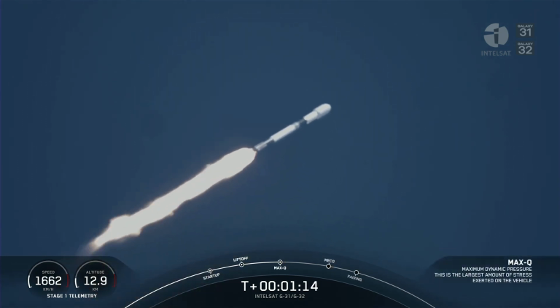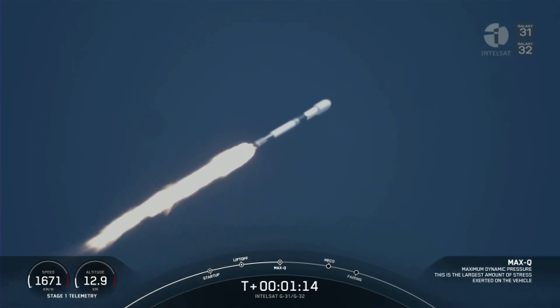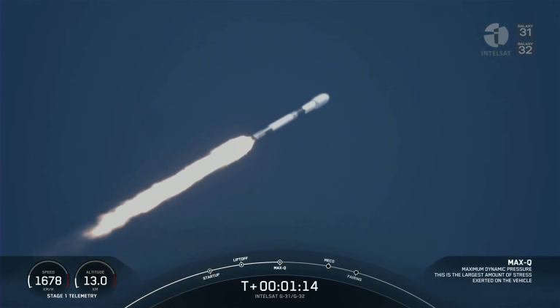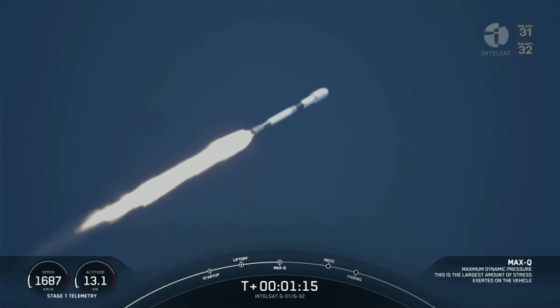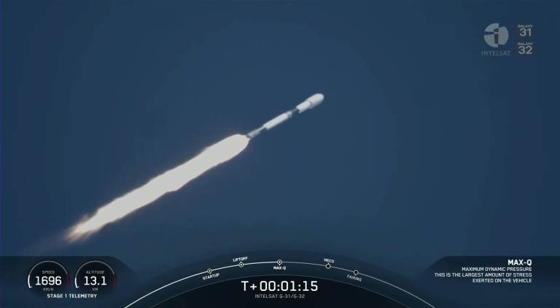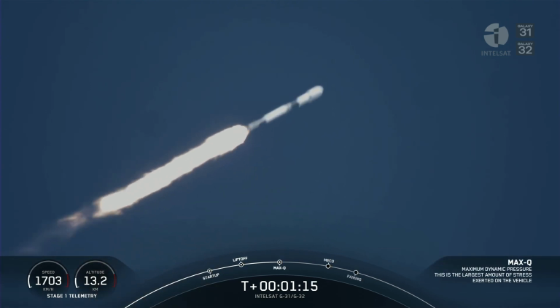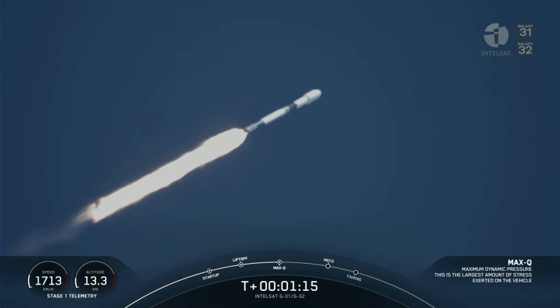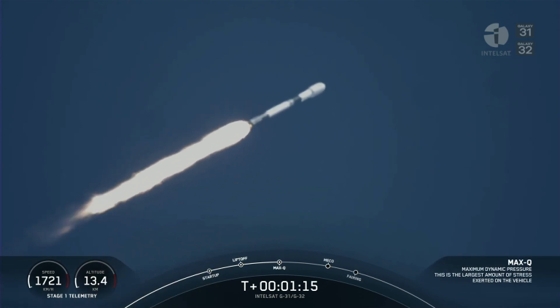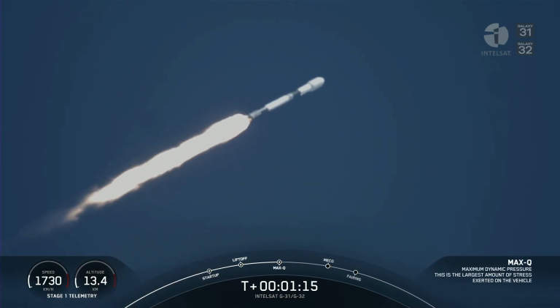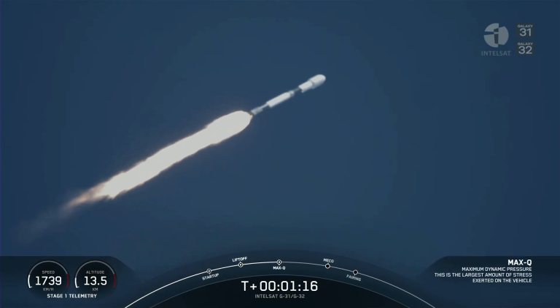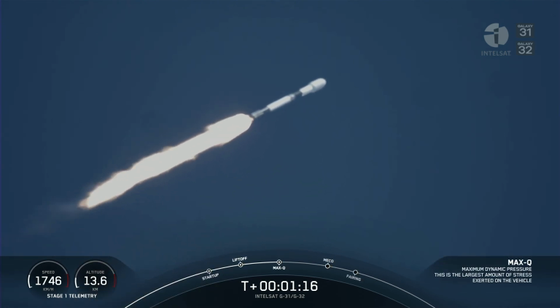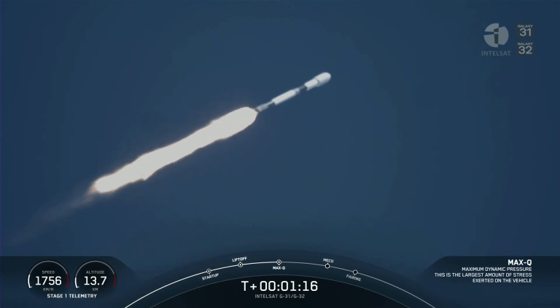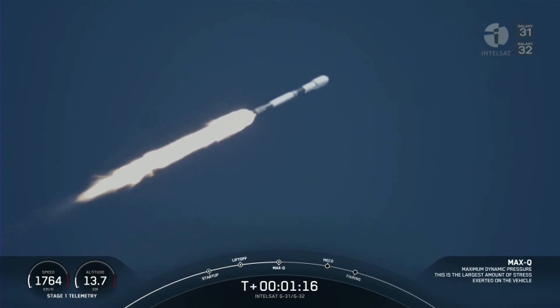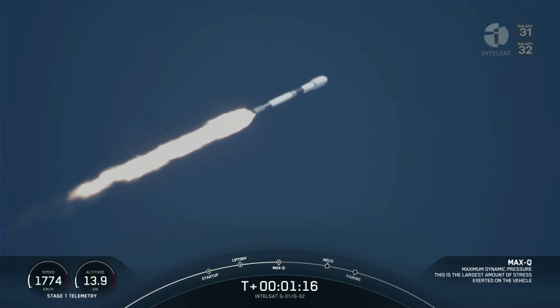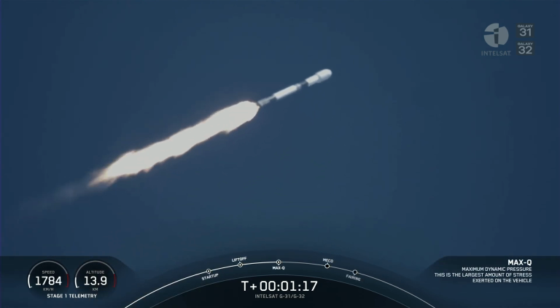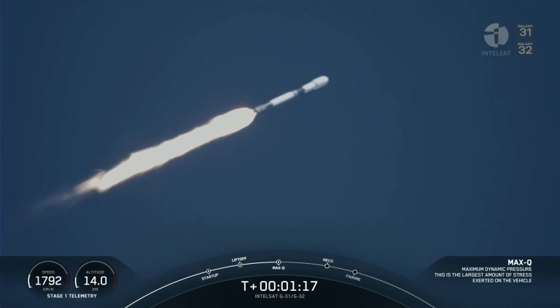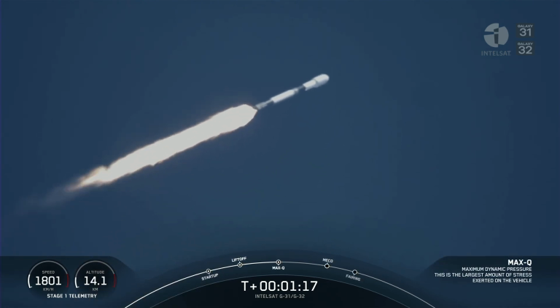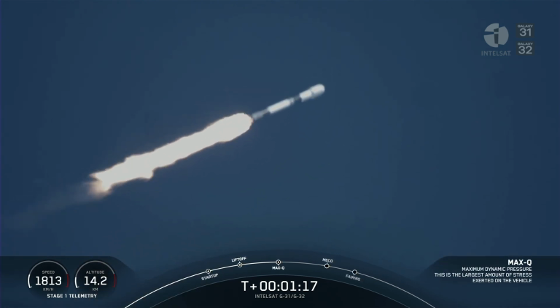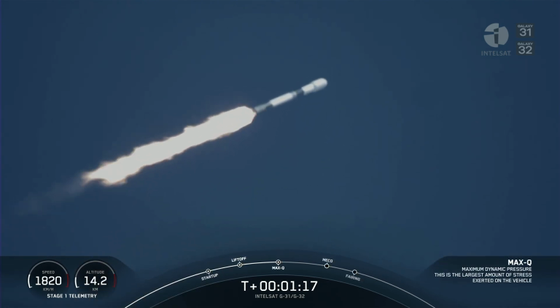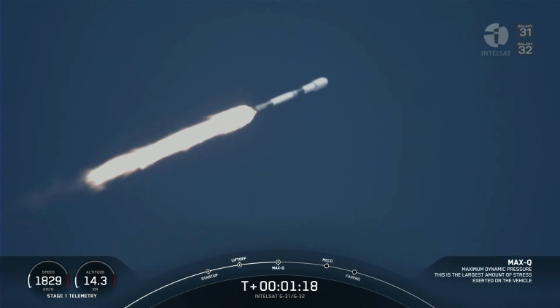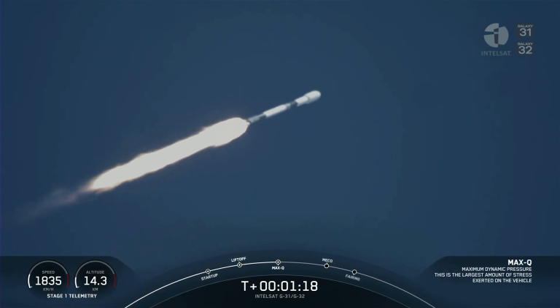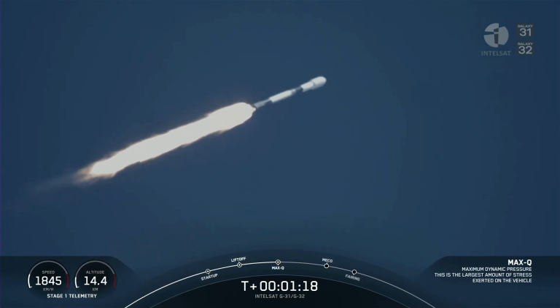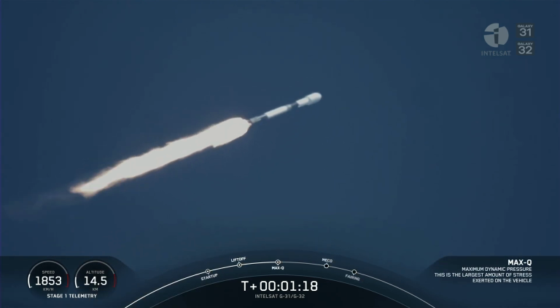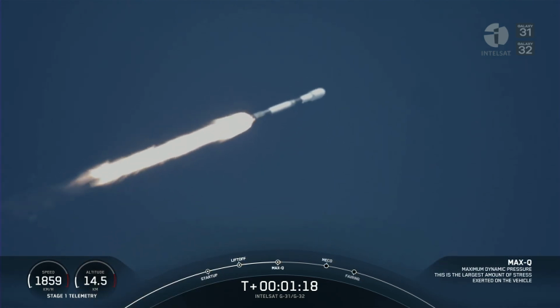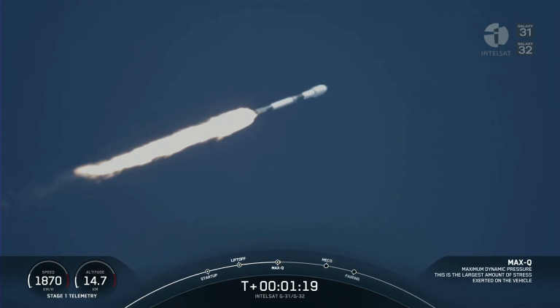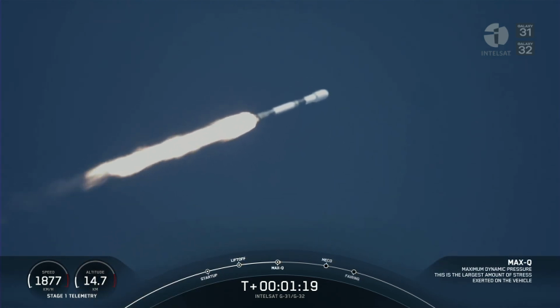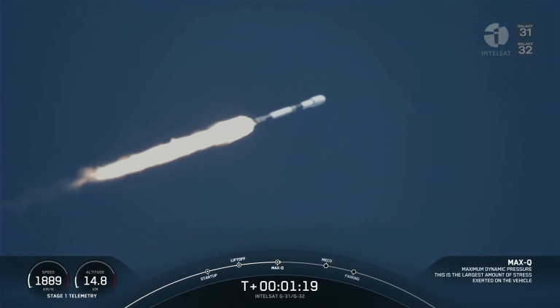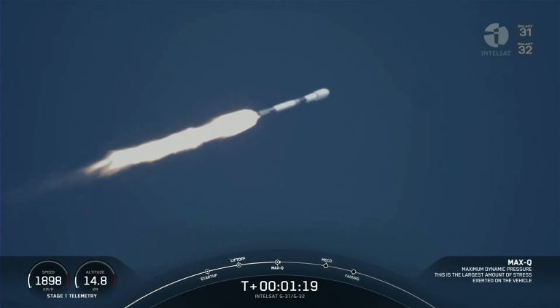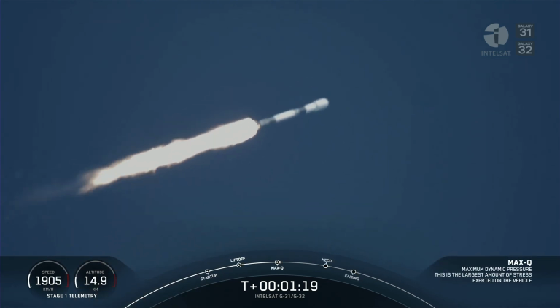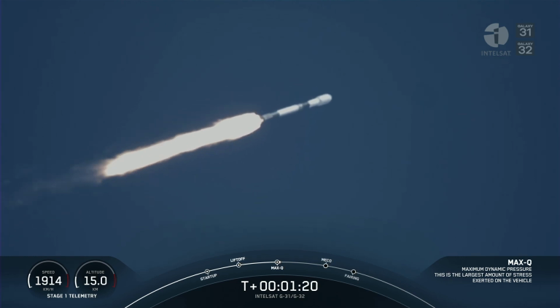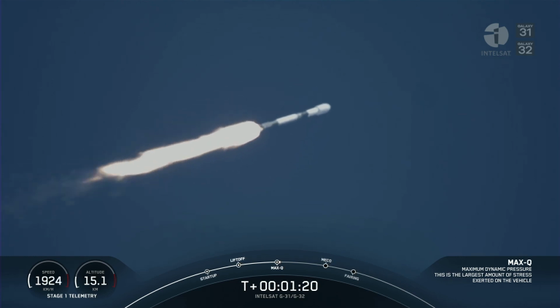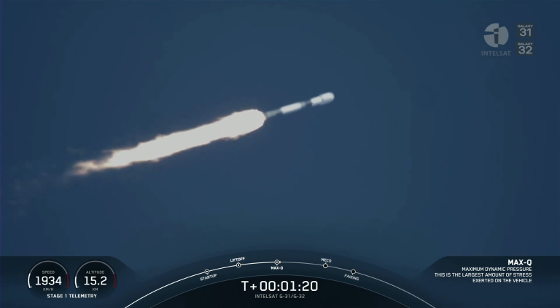Max Q. That's the callout for max Q — the point of maximum aerodynamic pressure.